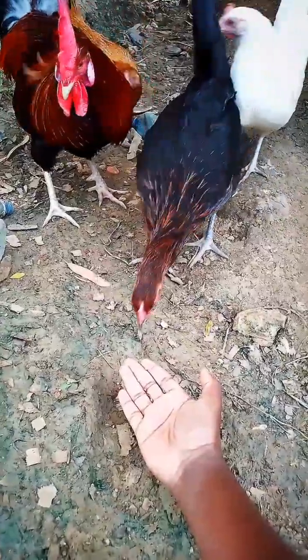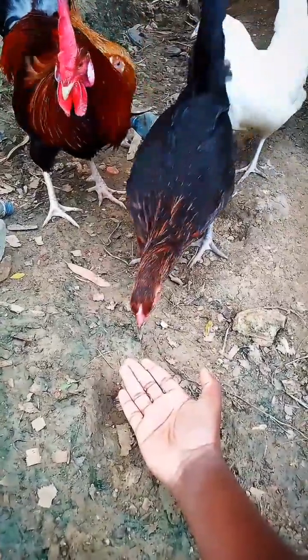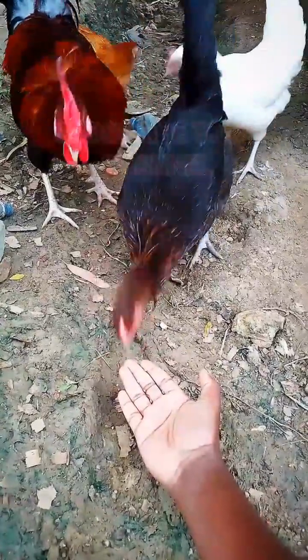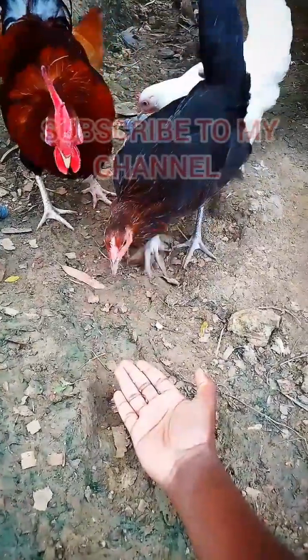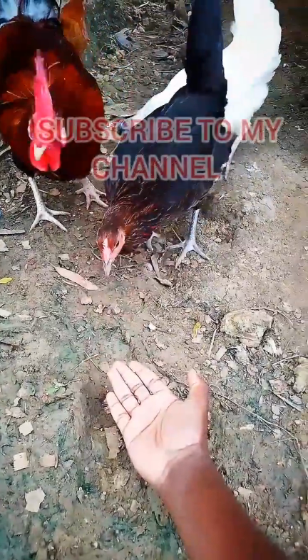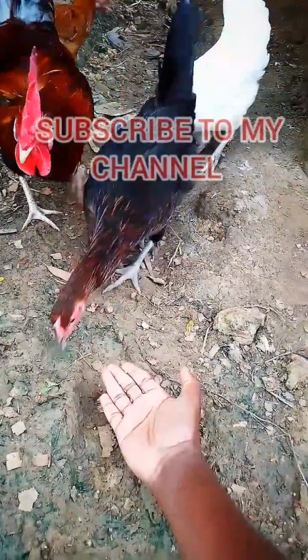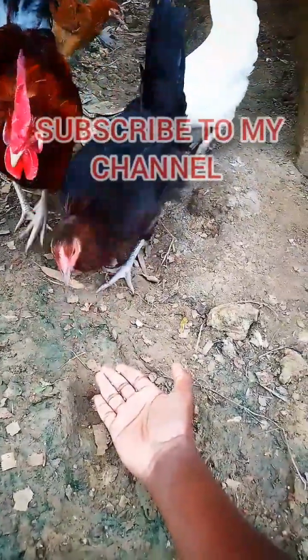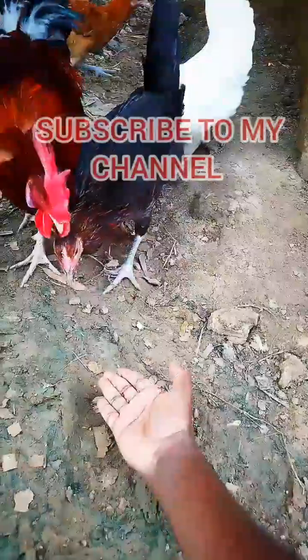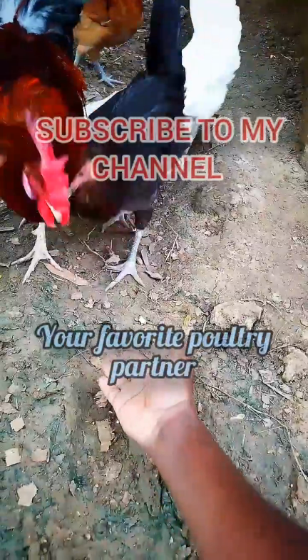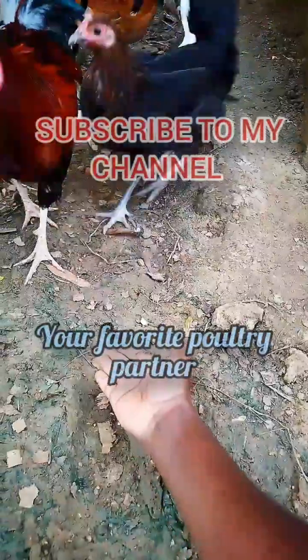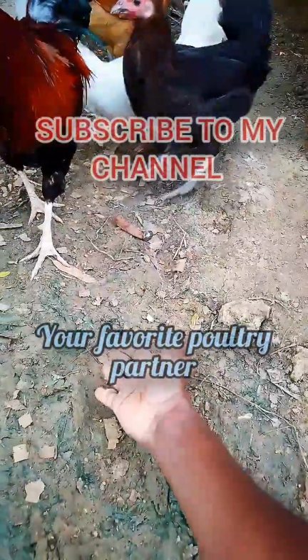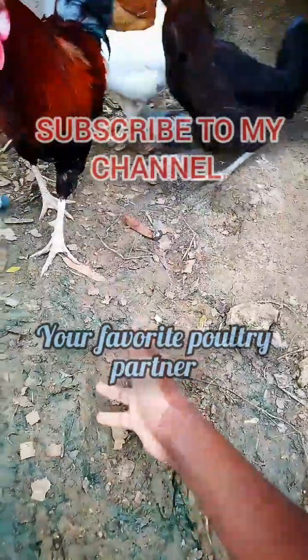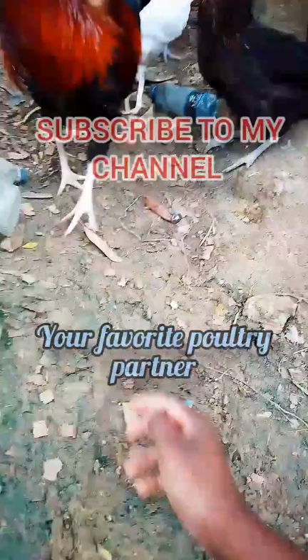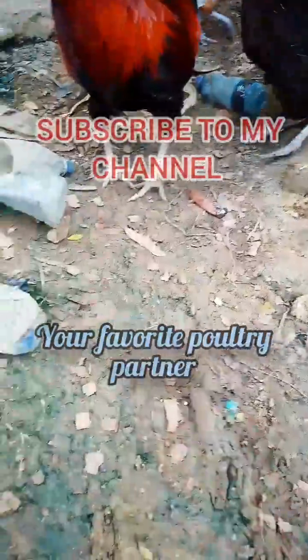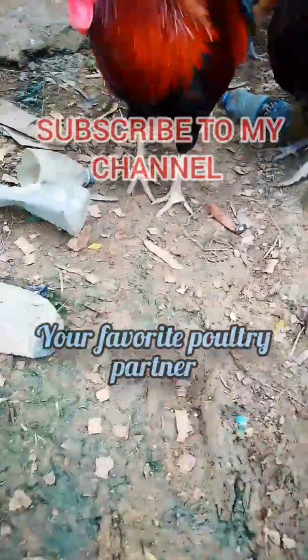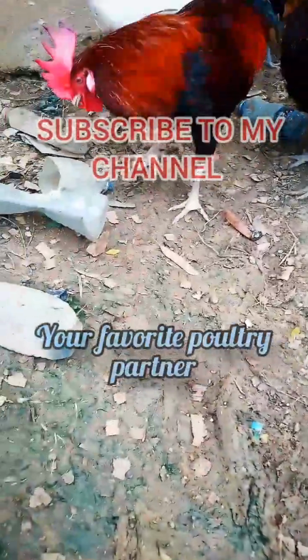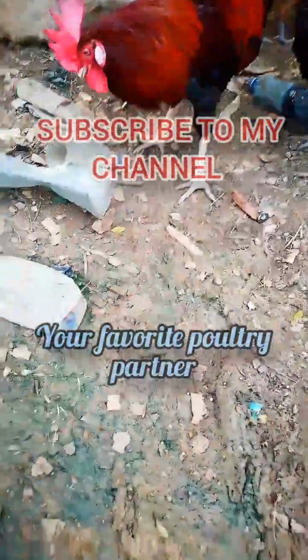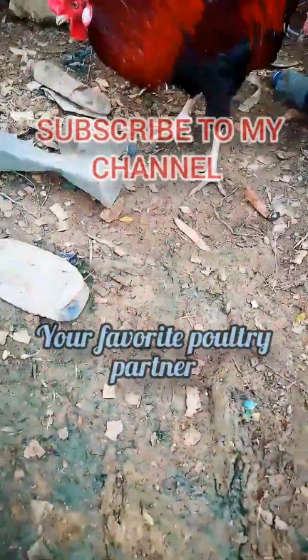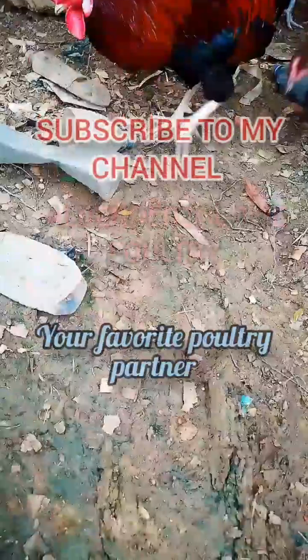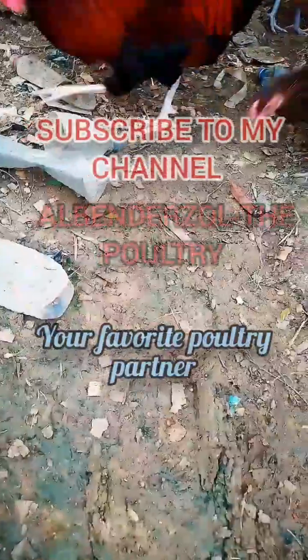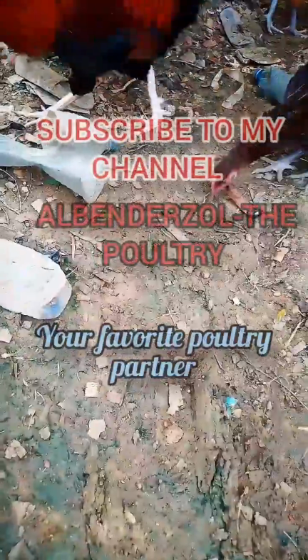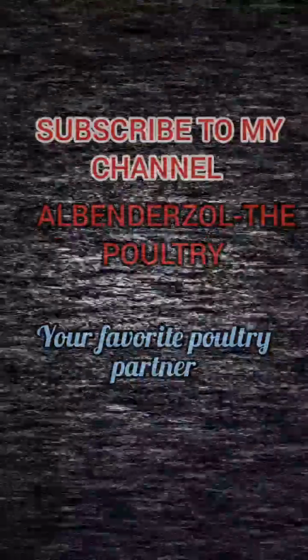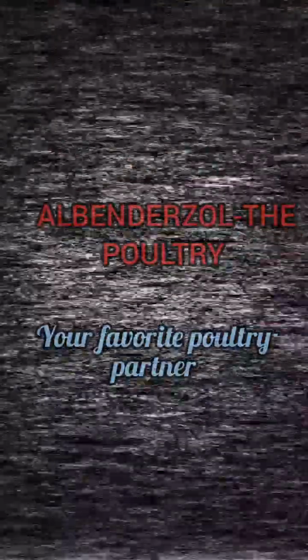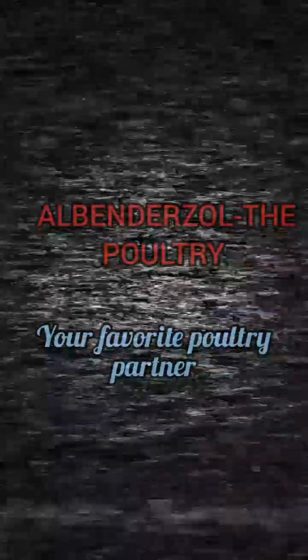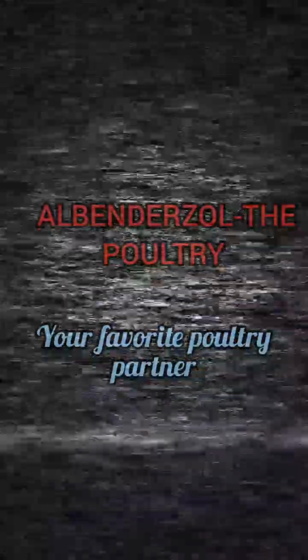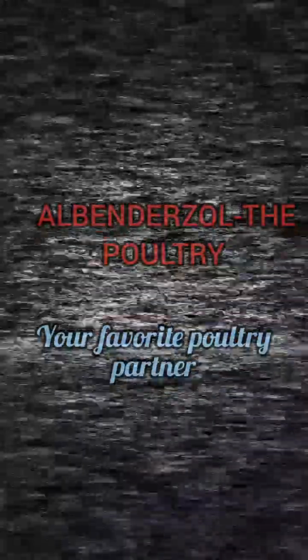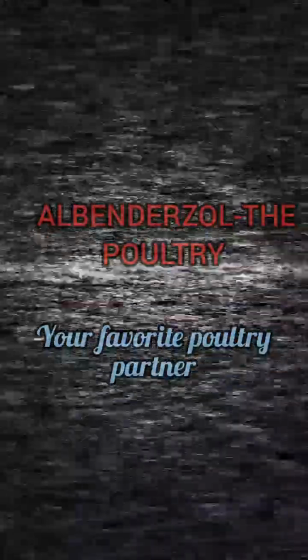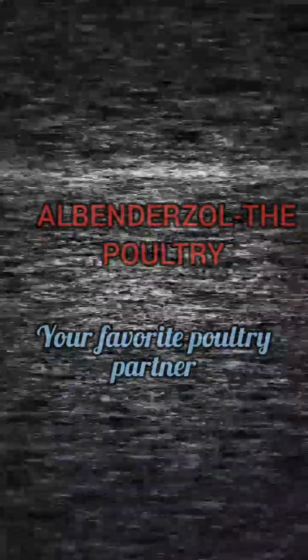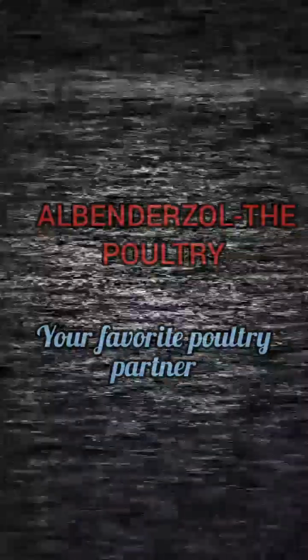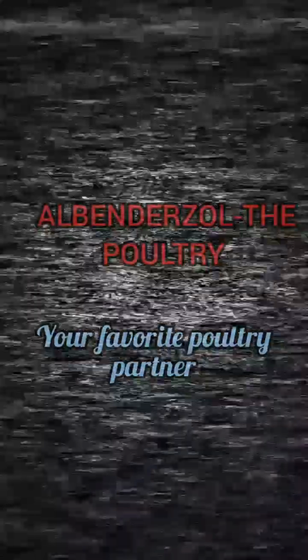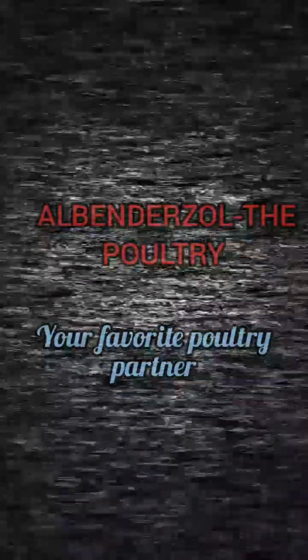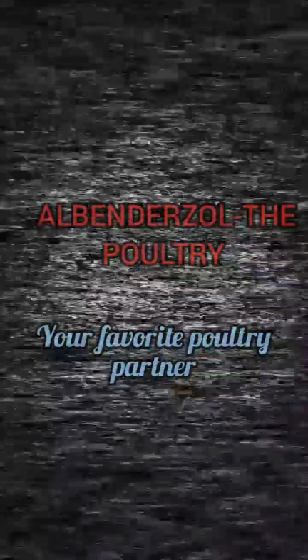Bye bye! Subscribe to my channel — your favorite poultry partner, Albenazole the Poultry.